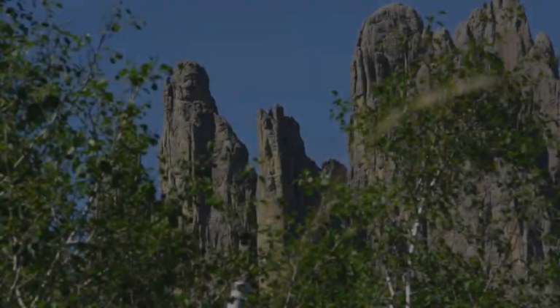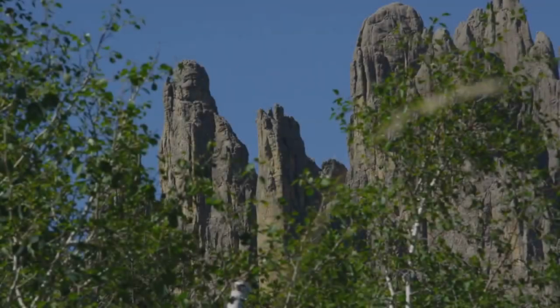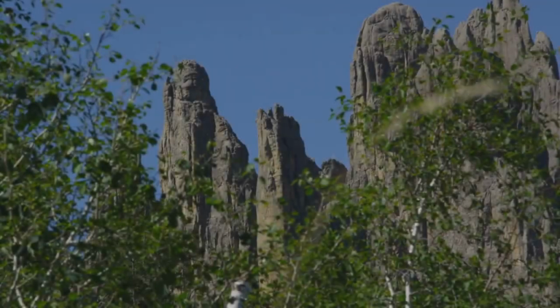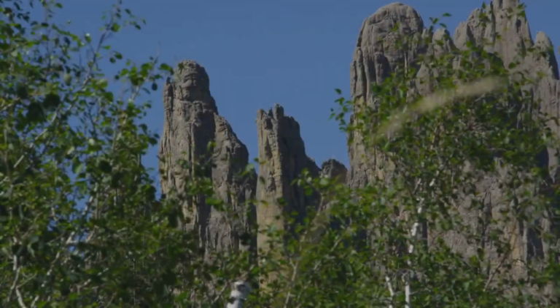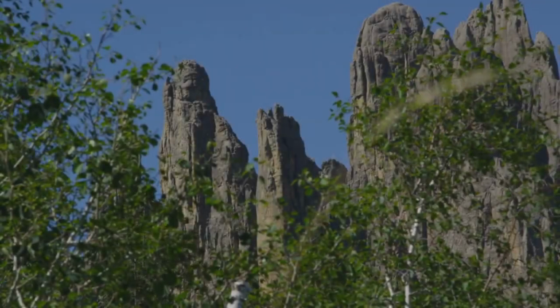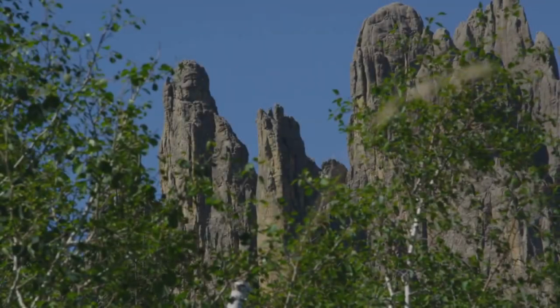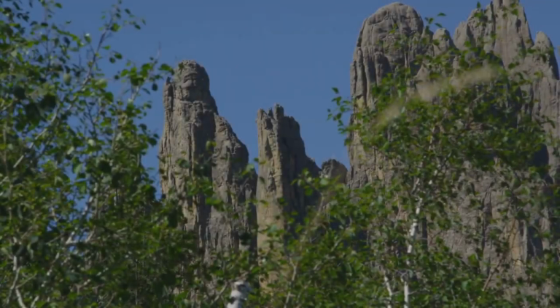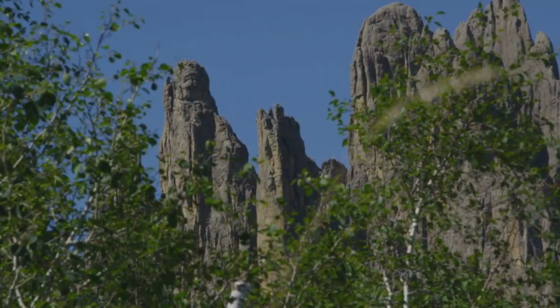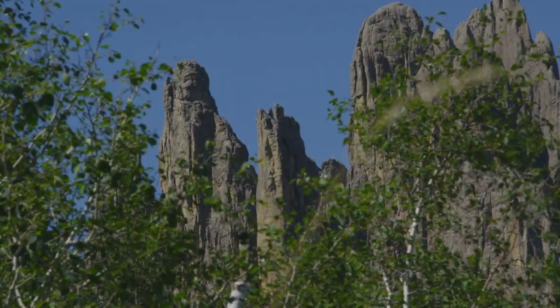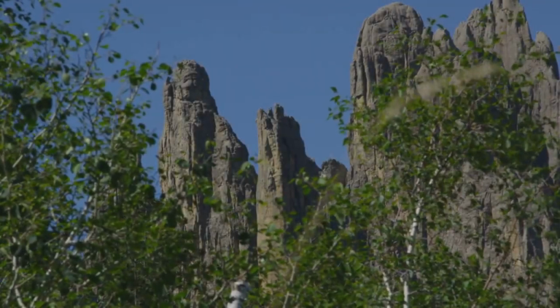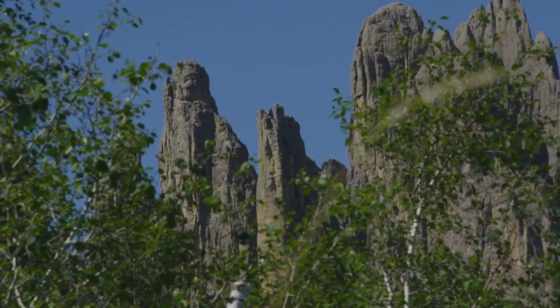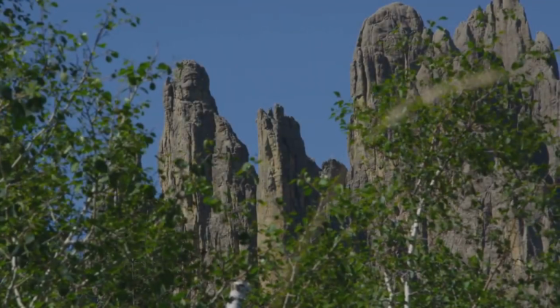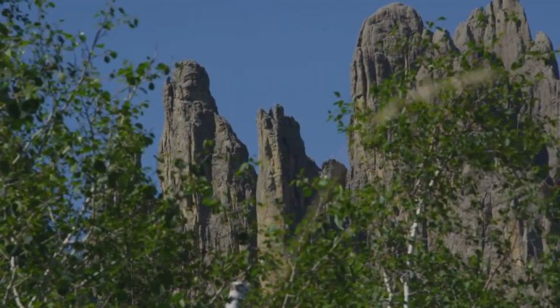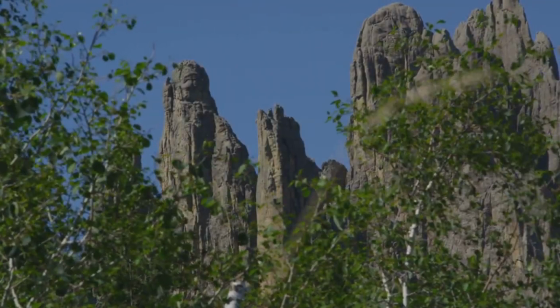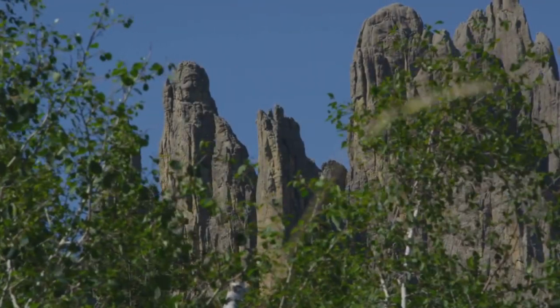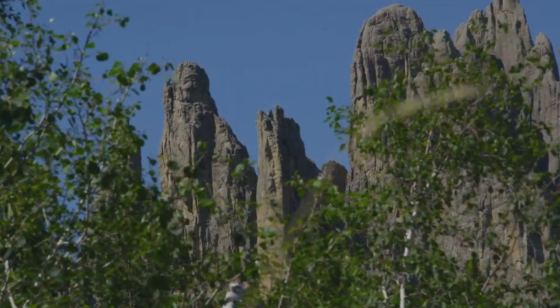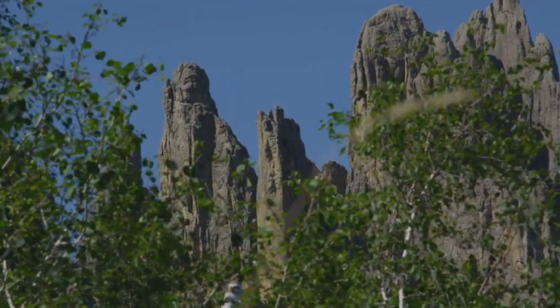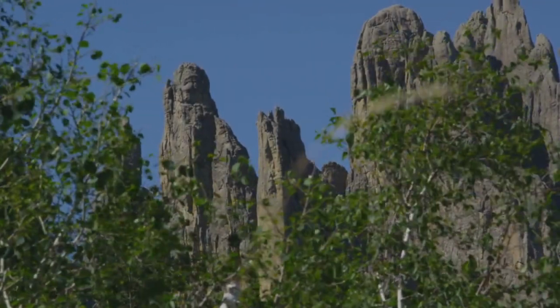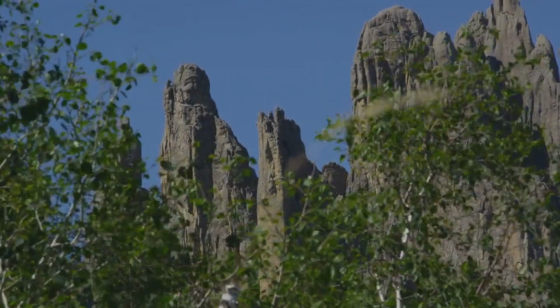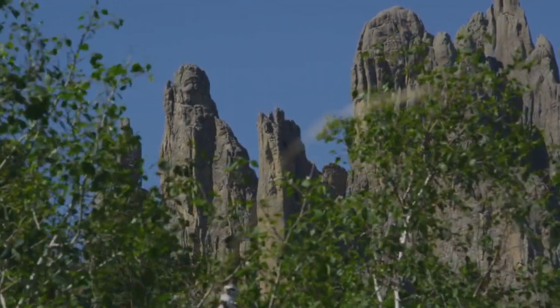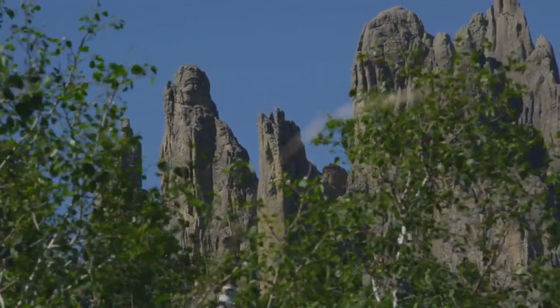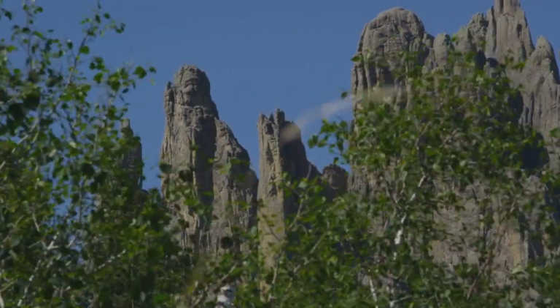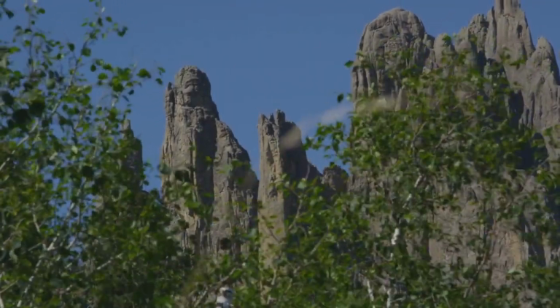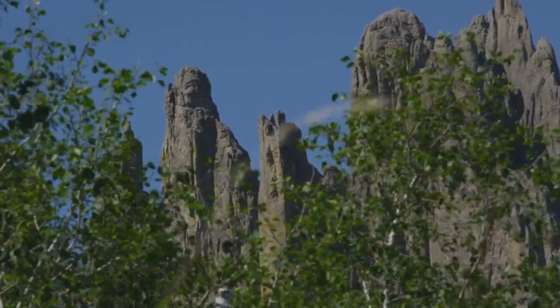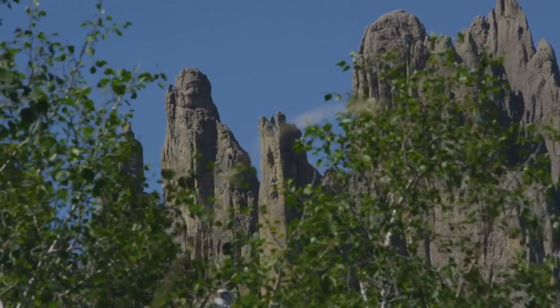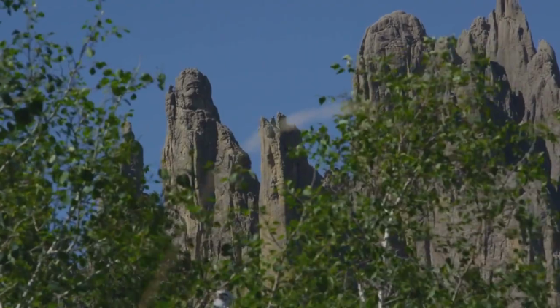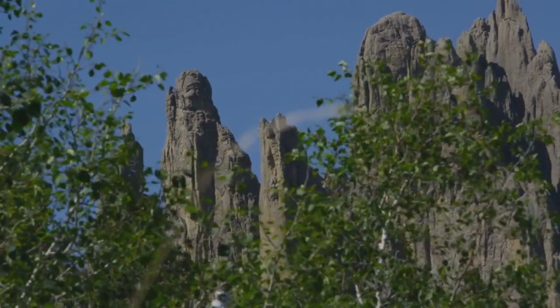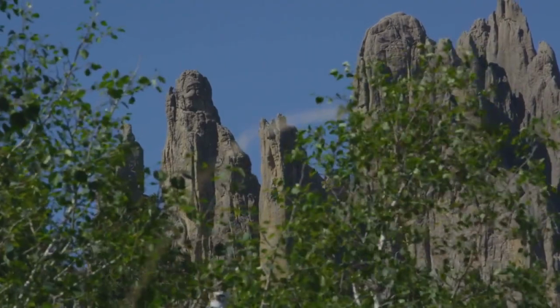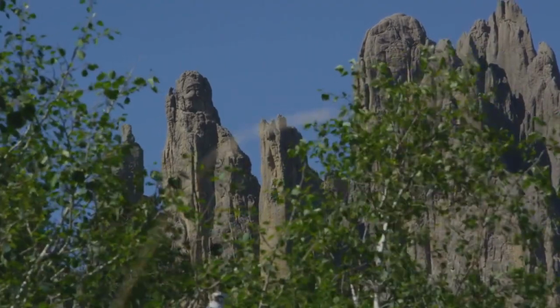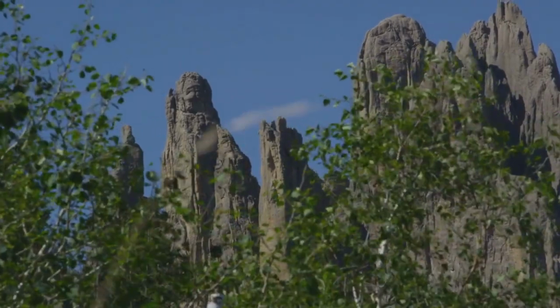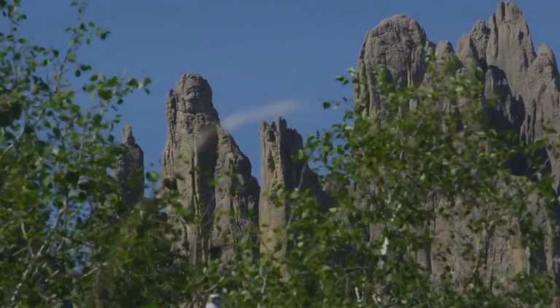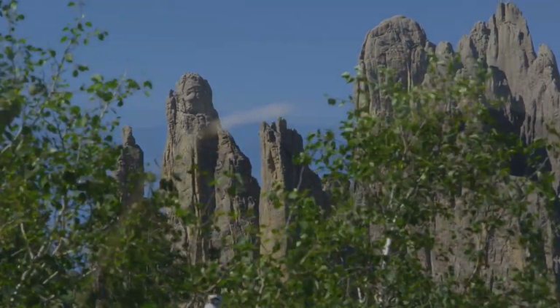Horse Thief Lake is more than just a fishing spot — it's a journey into the heart of South Dakota's wild beauty.